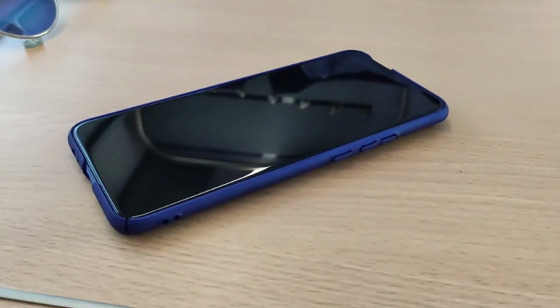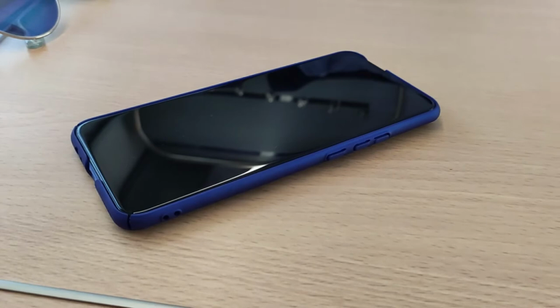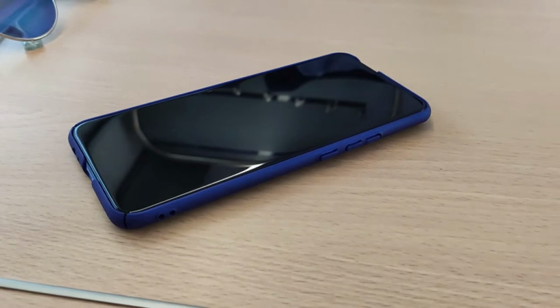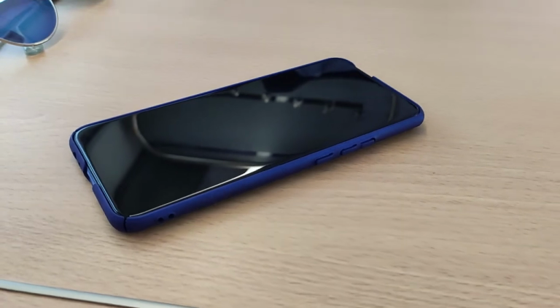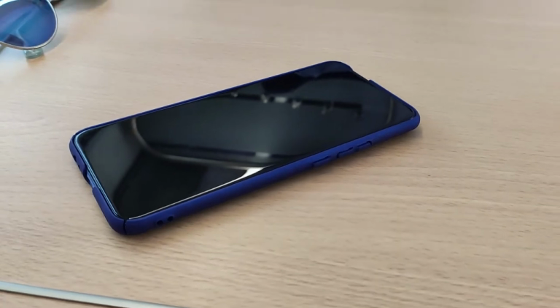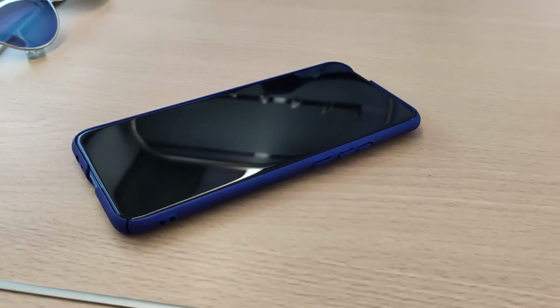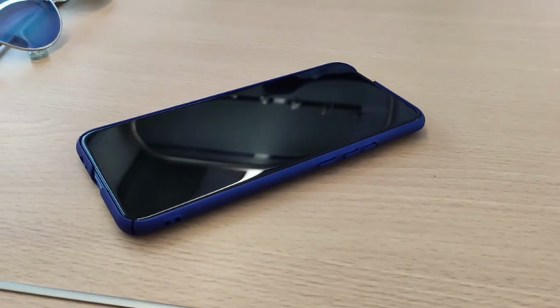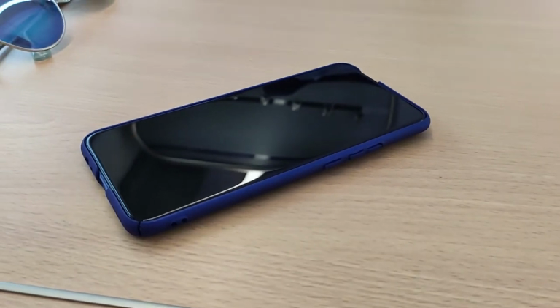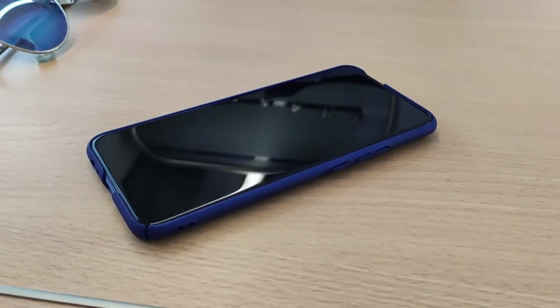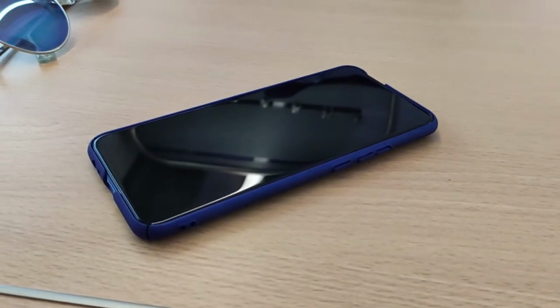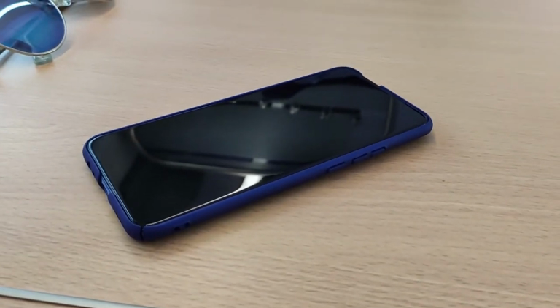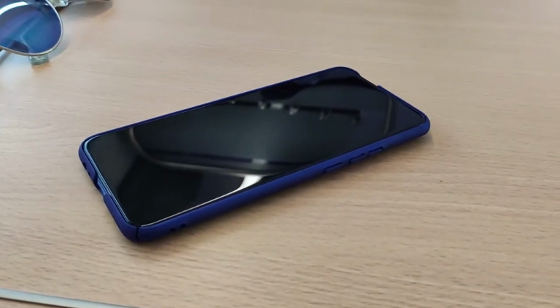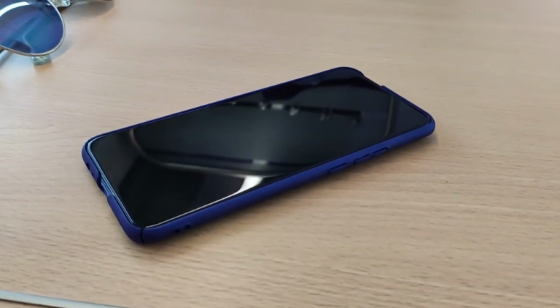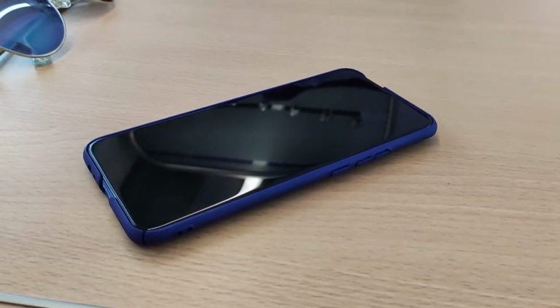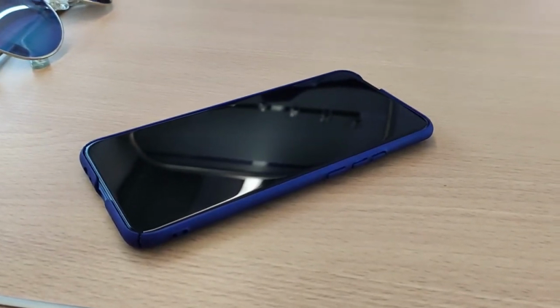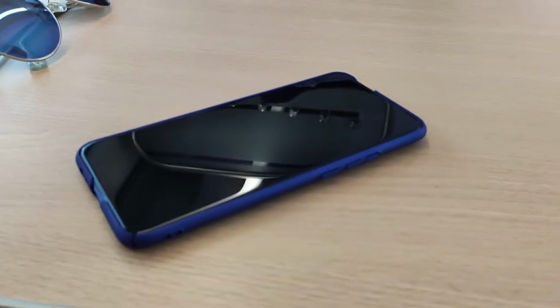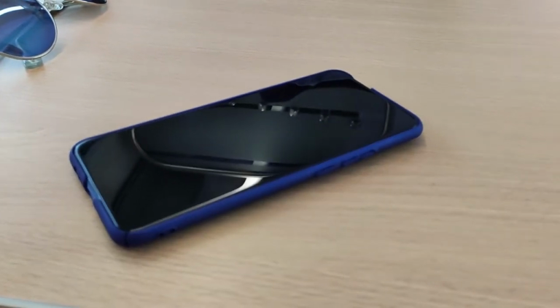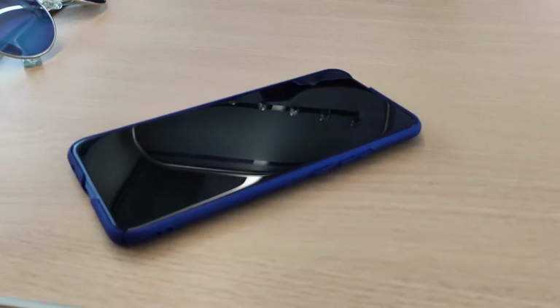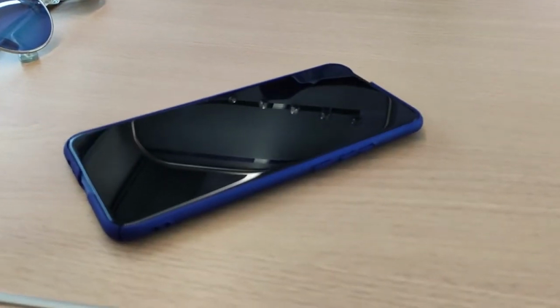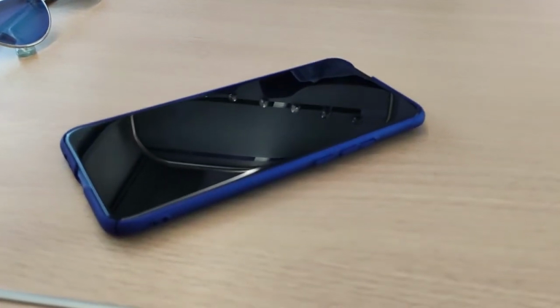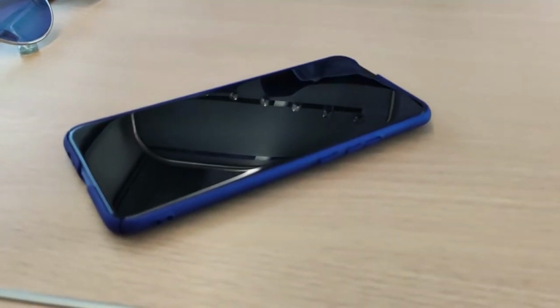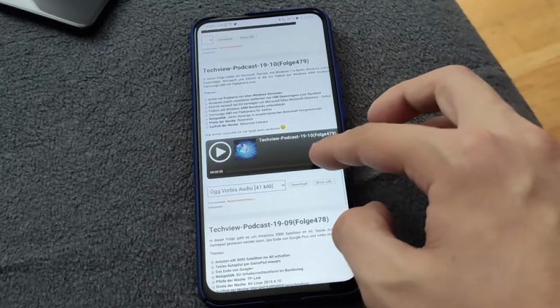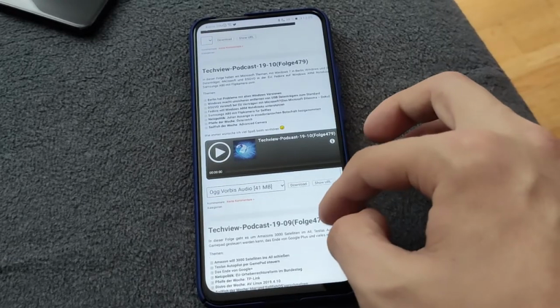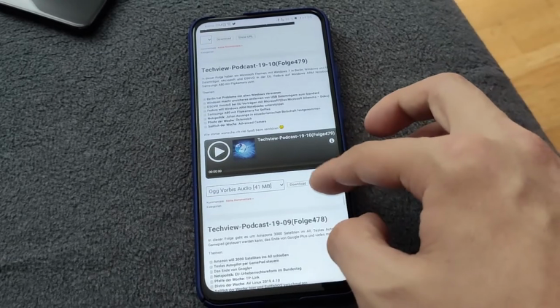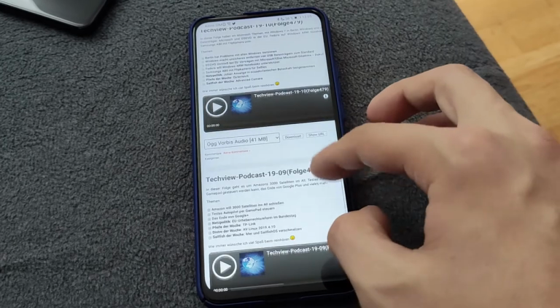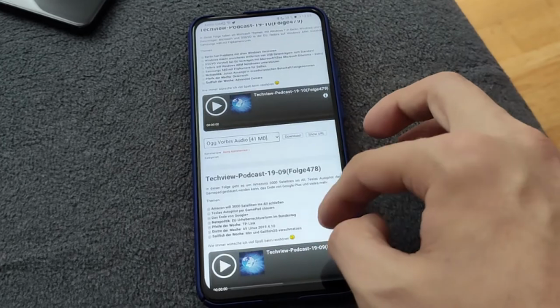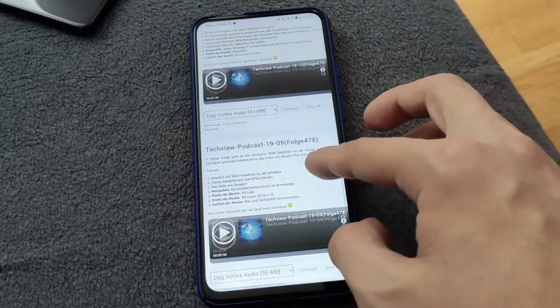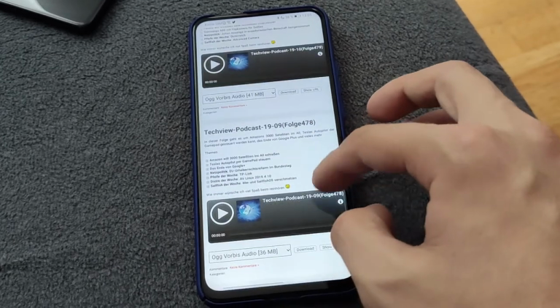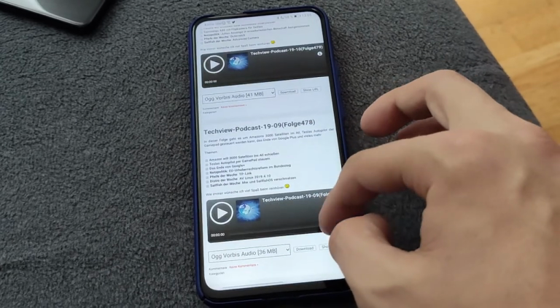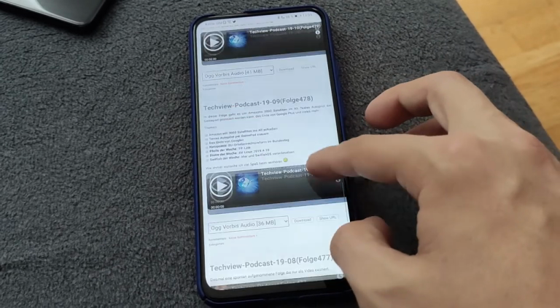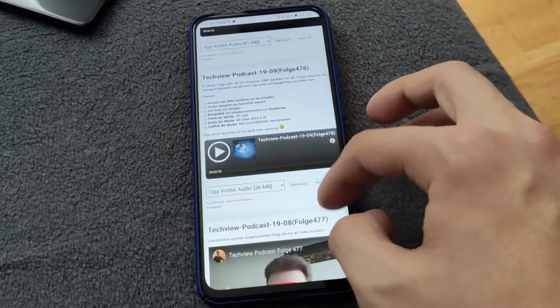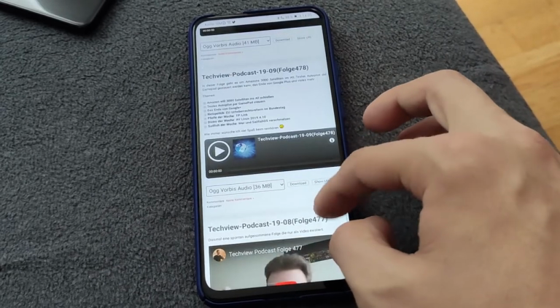Das Smartphone betont das große 6,59 Zoll IPS-Display, das sich mit gestreckter Full HD-Auflösung zwar etwas groß anfühlt, dafür aber für Videos und Text als ideal herausstellt.